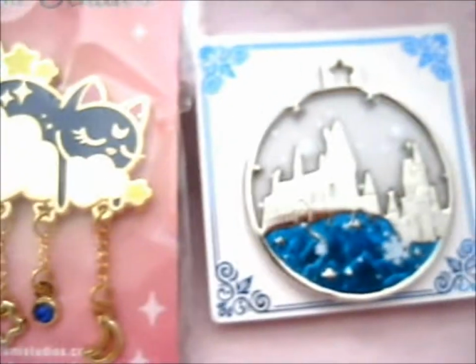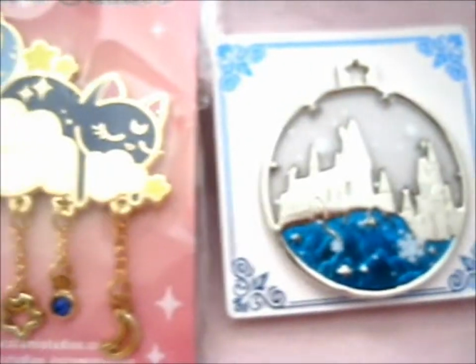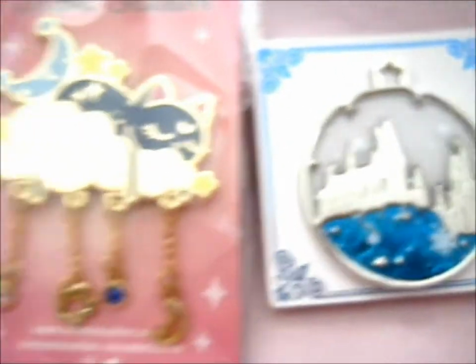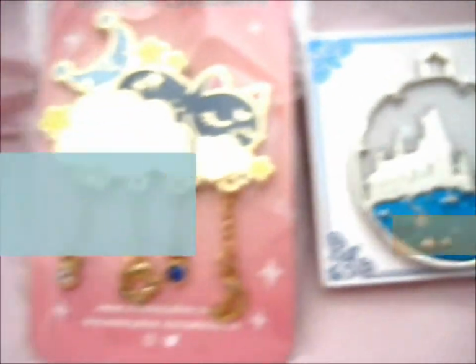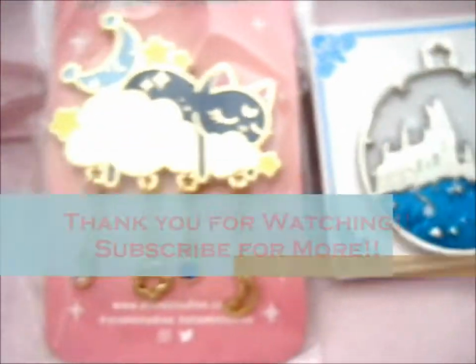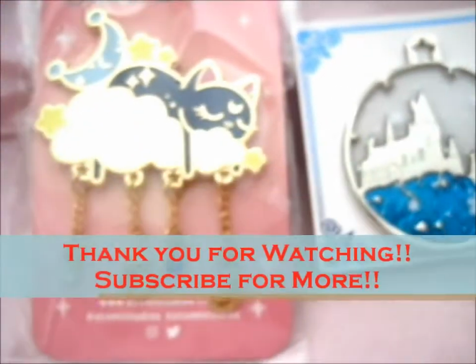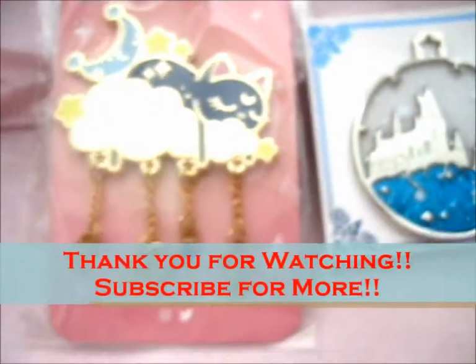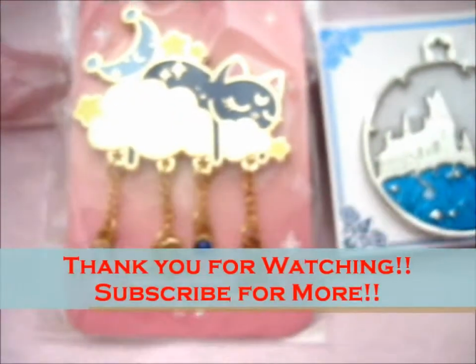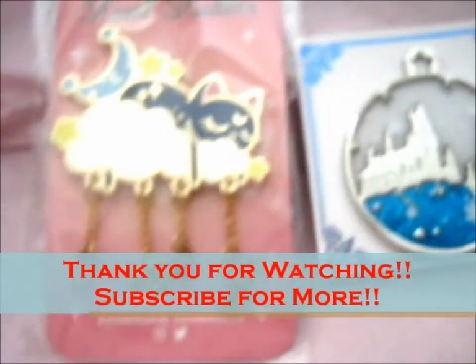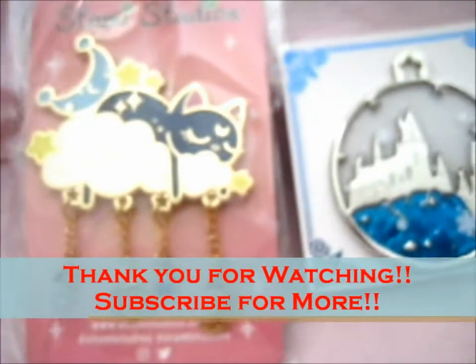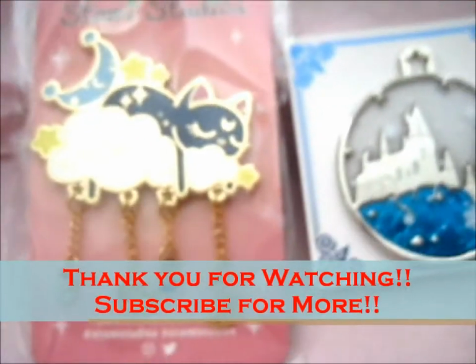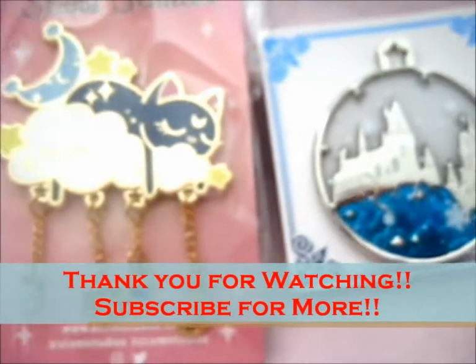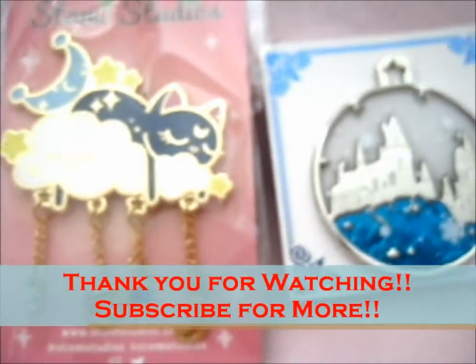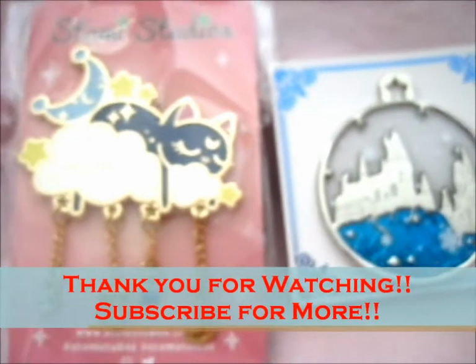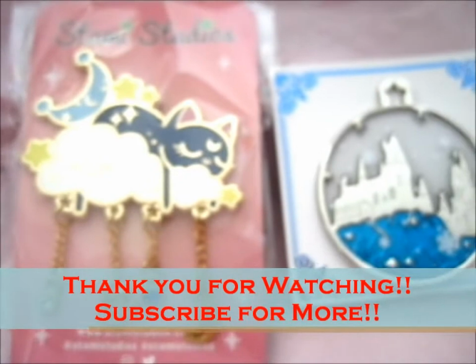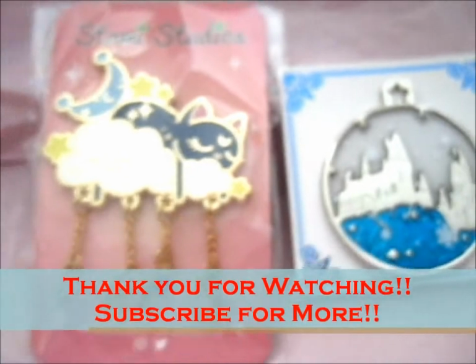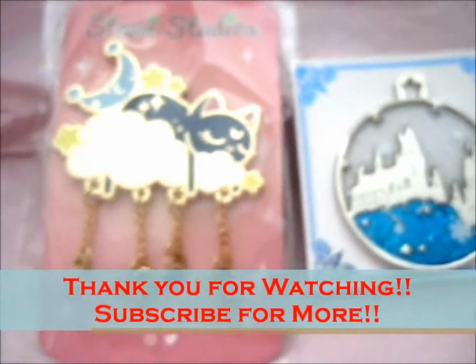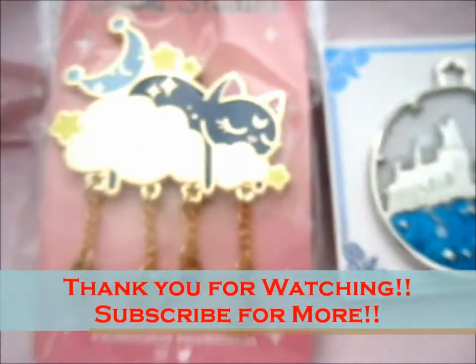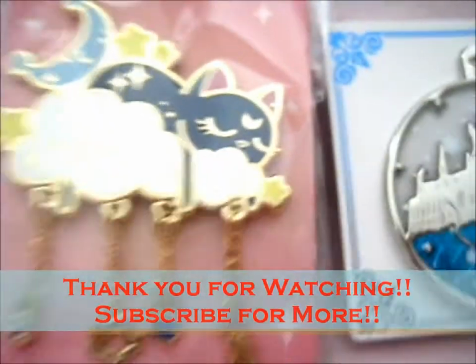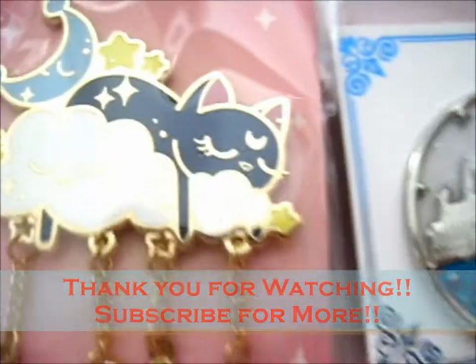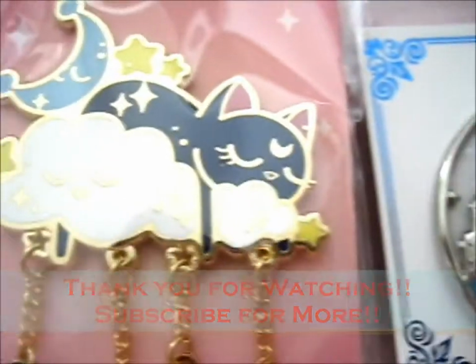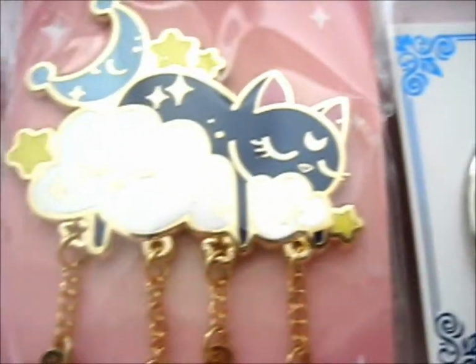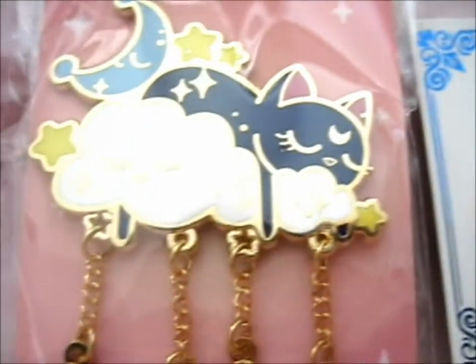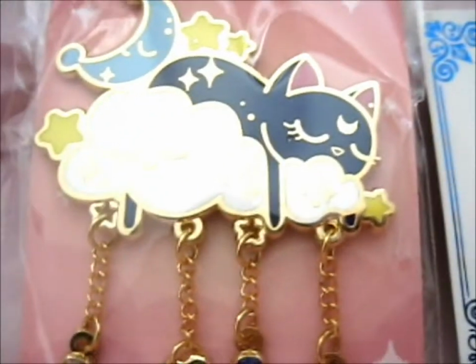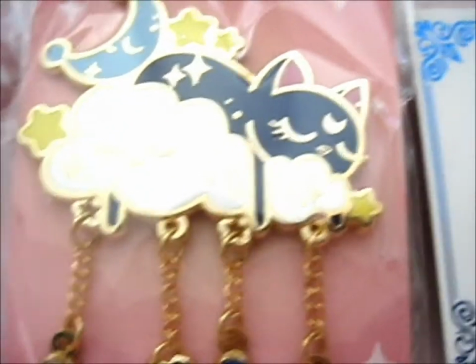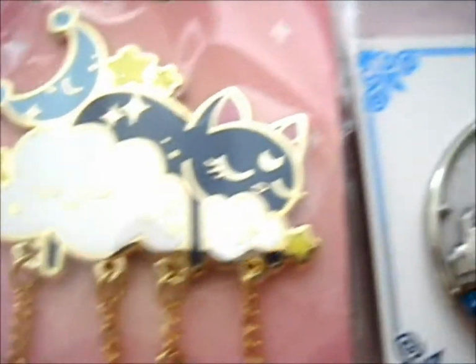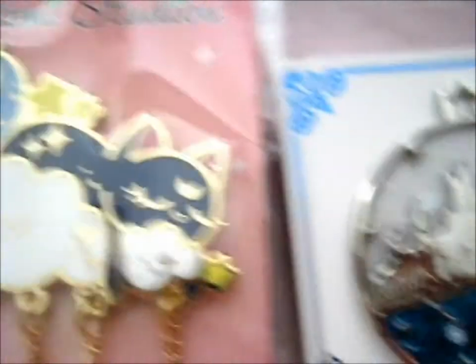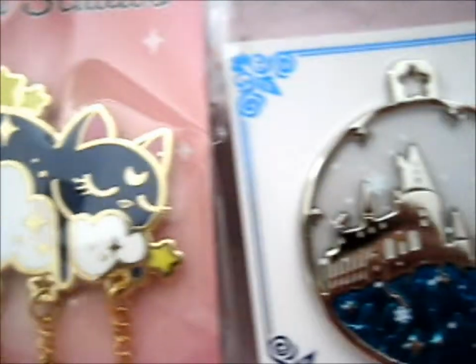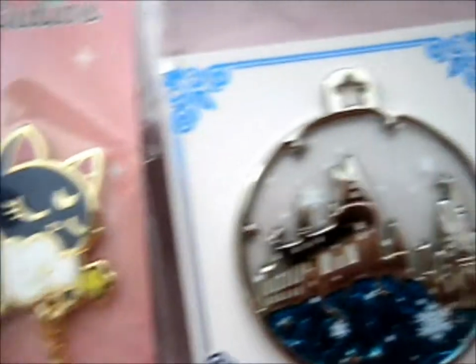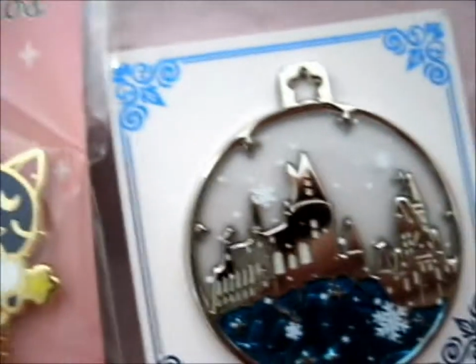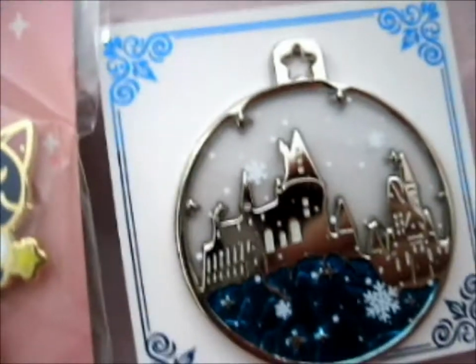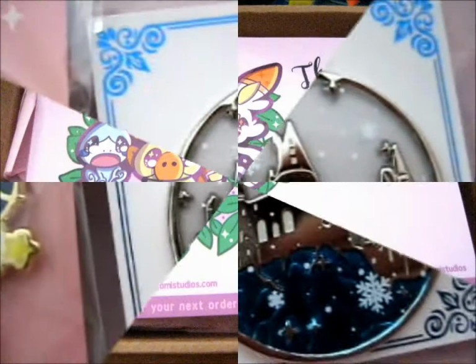Yeah, I'm just staring at it. So thank you for watching. Like, subscribe. Ring the bell for notifications. Over and out.